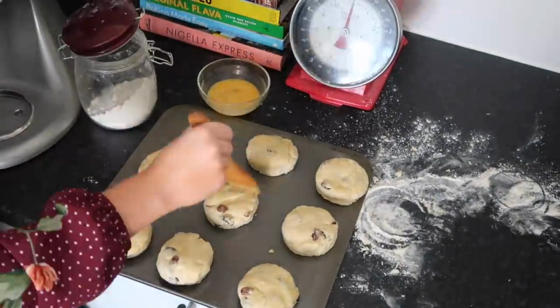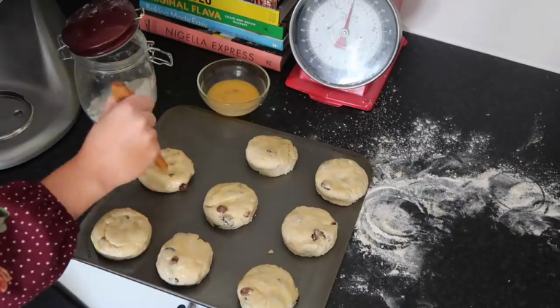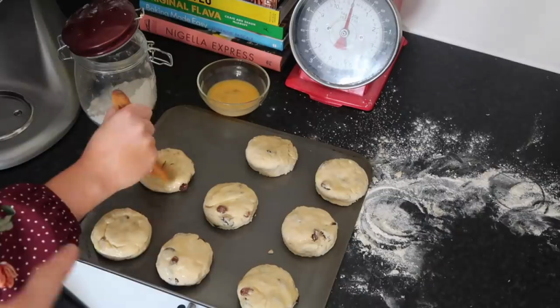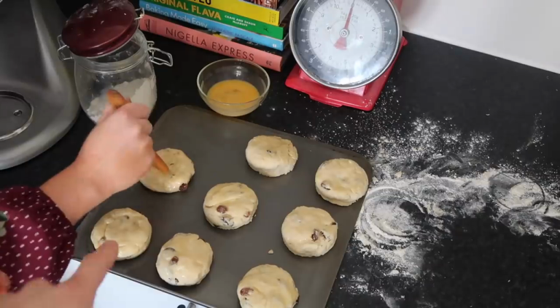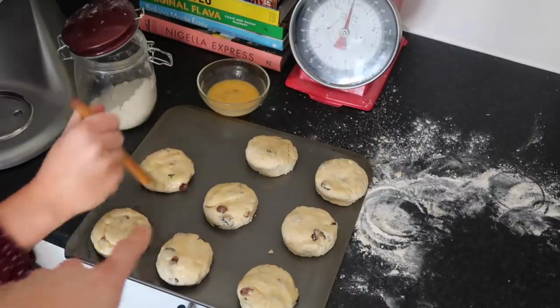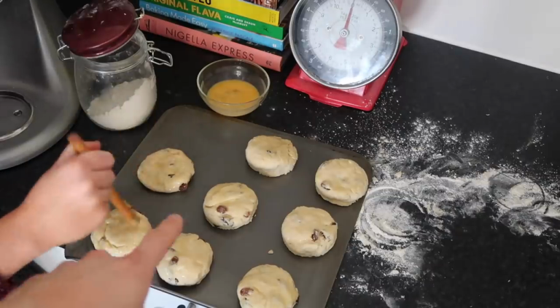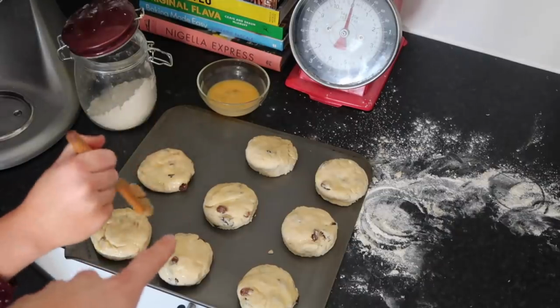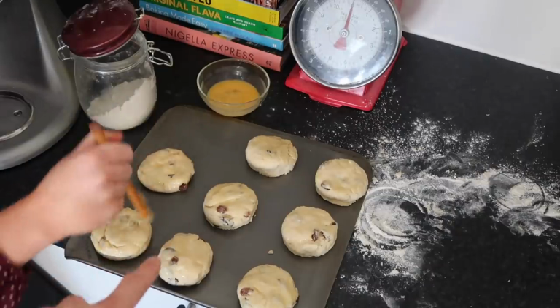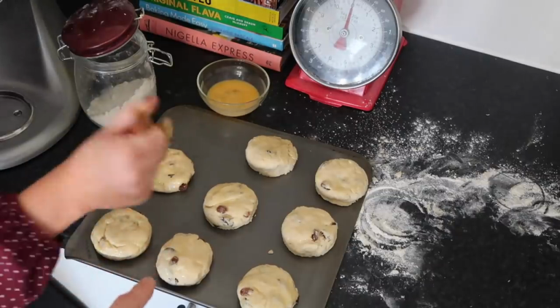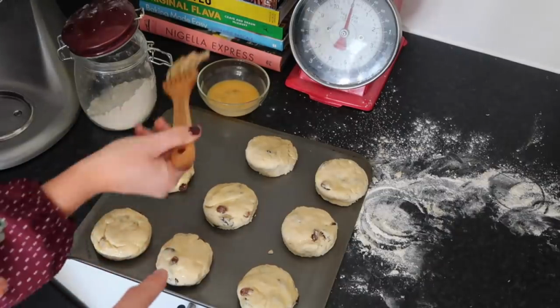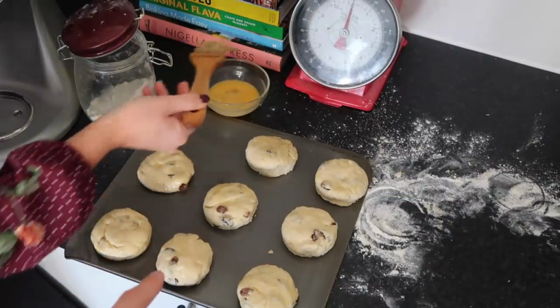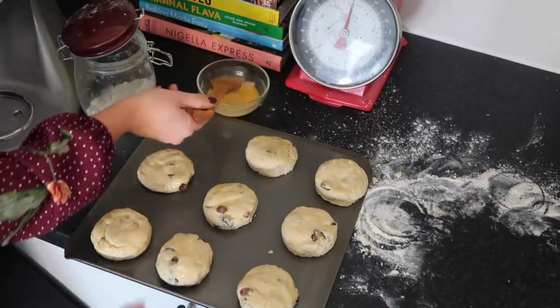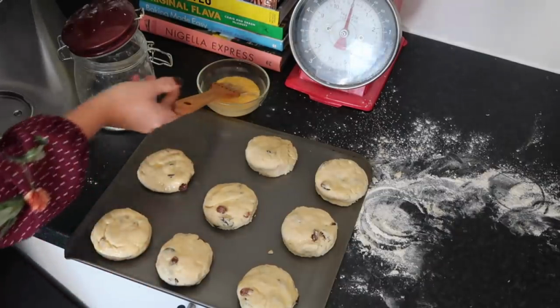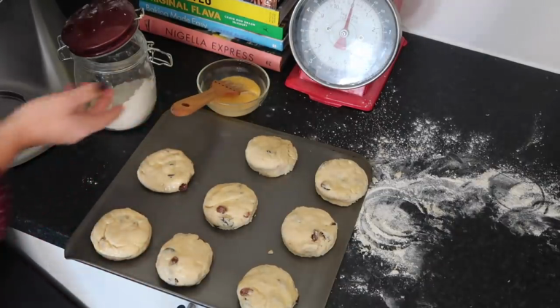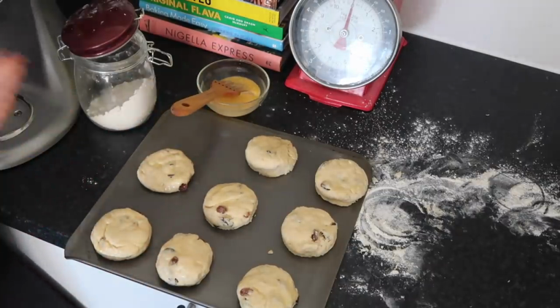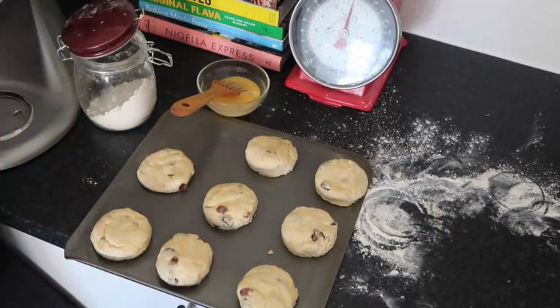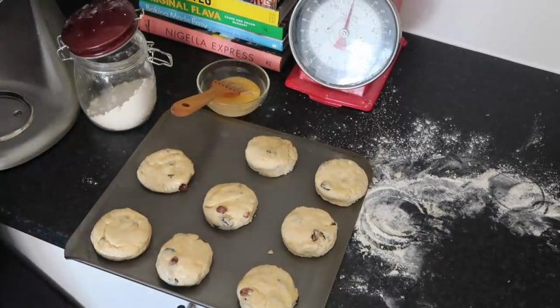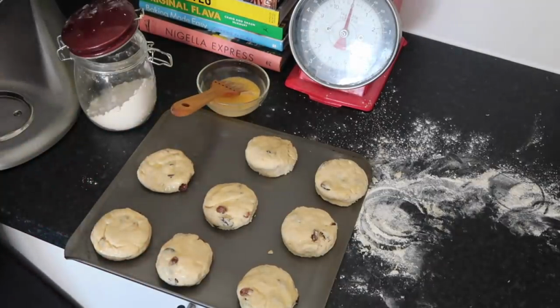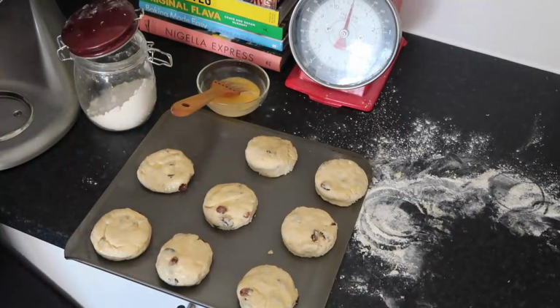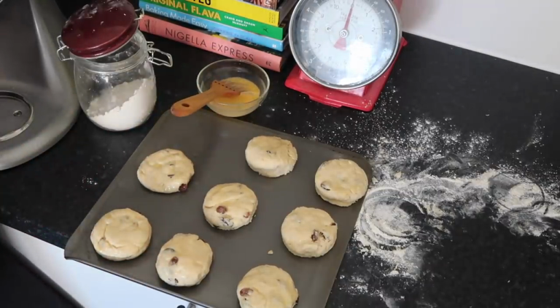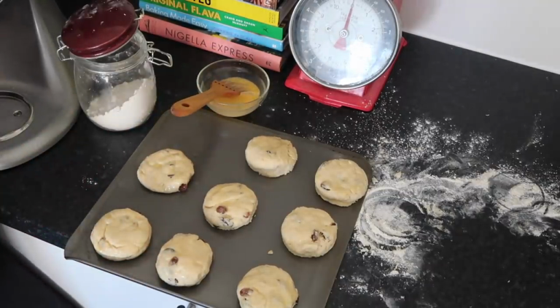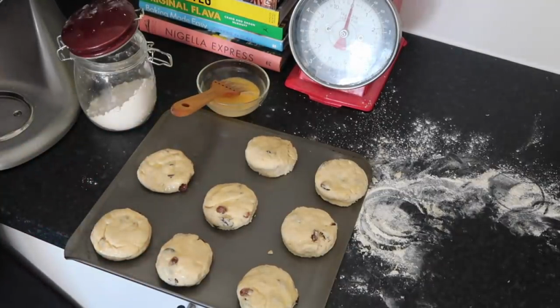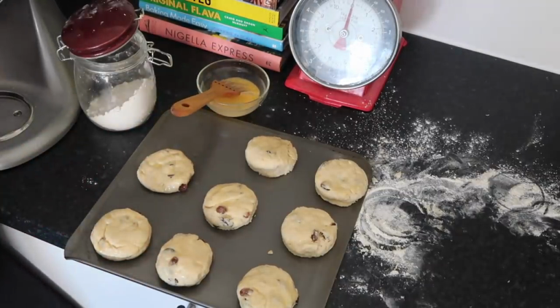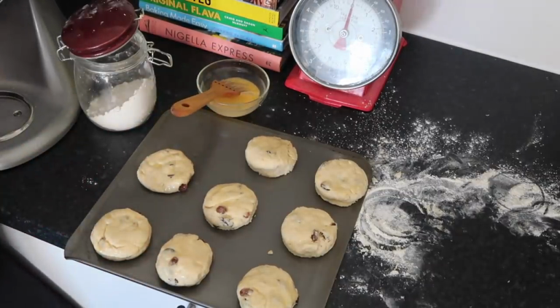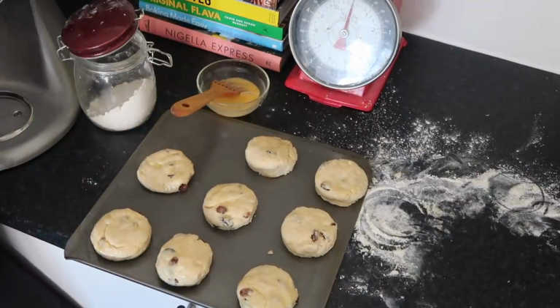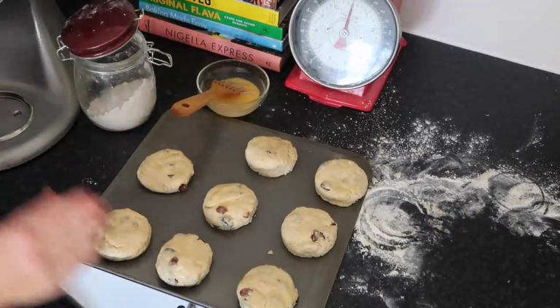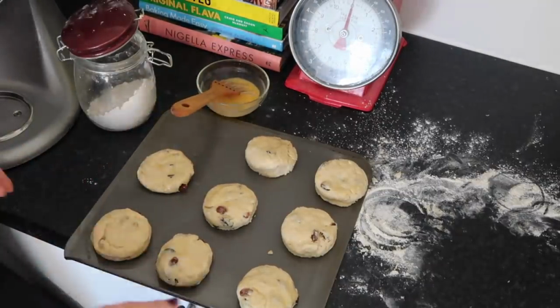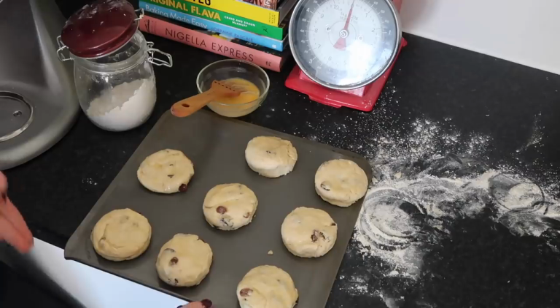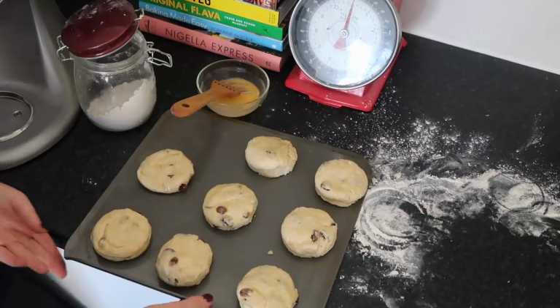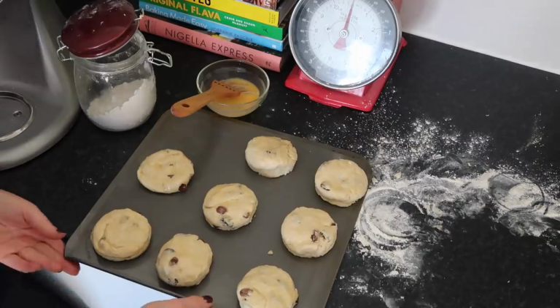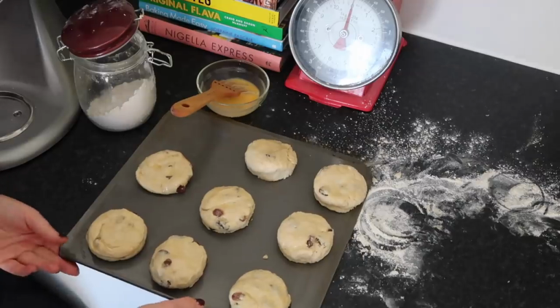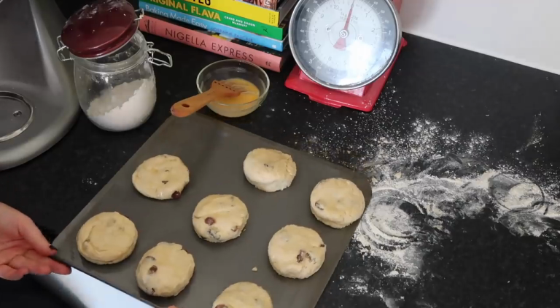These just need to go into the oven for 10 minutes at 200 degrees until they're nice and golden brown on top.